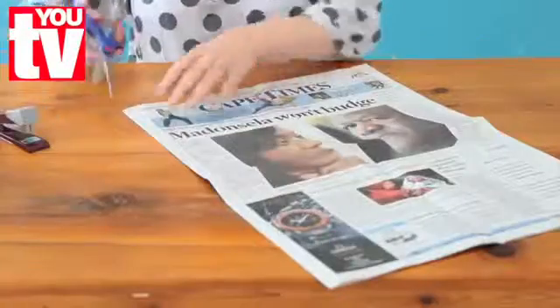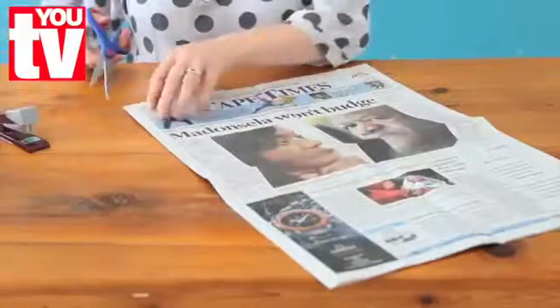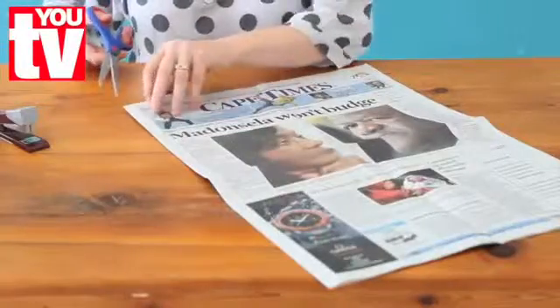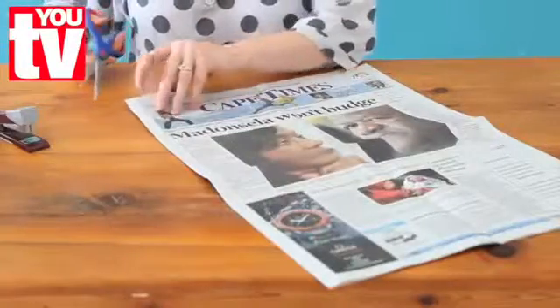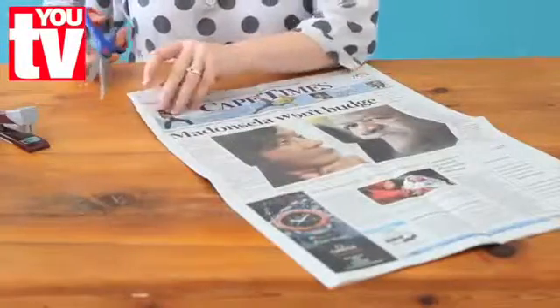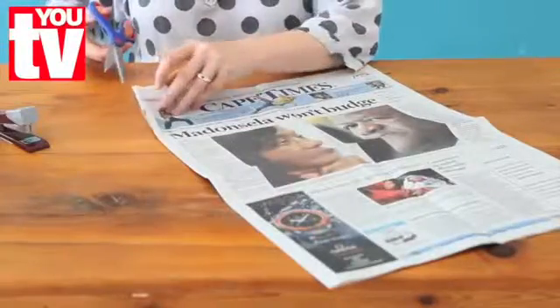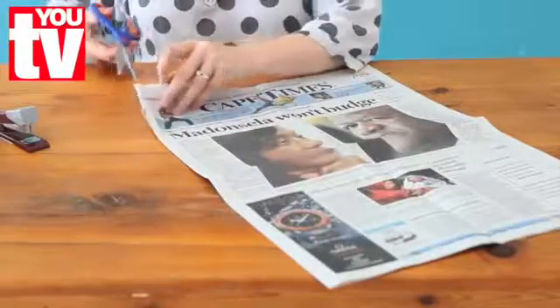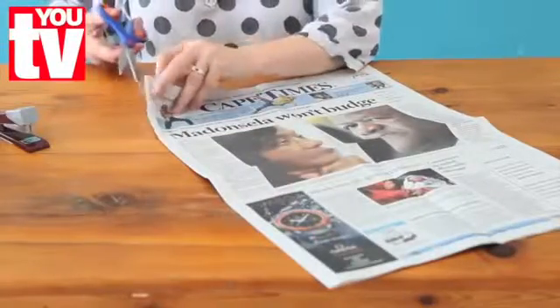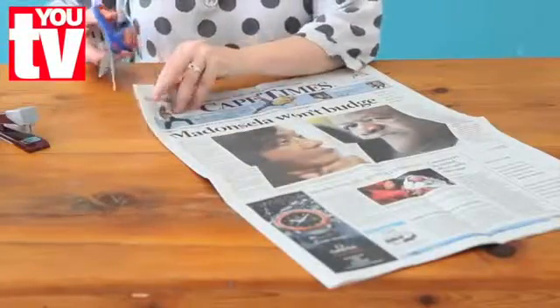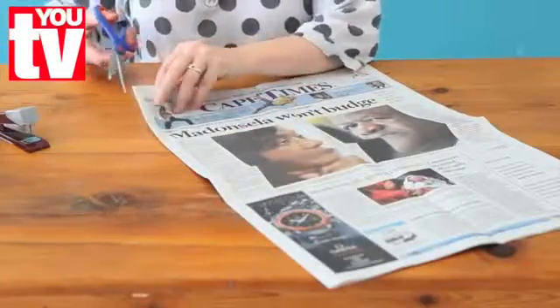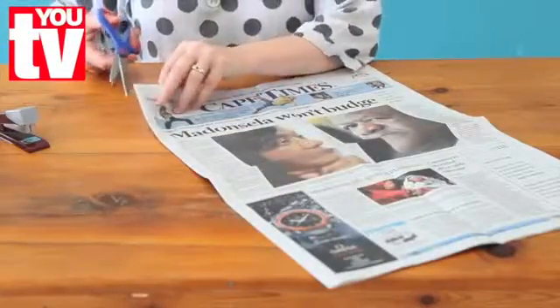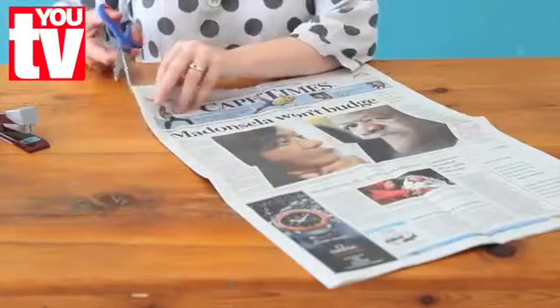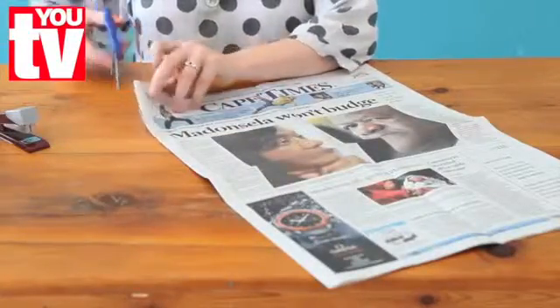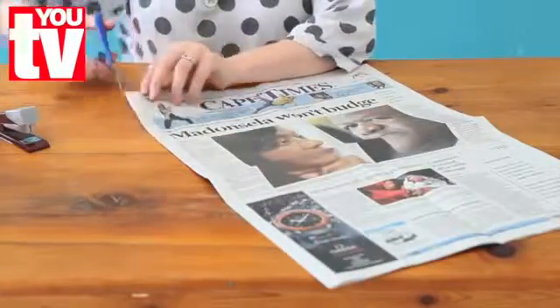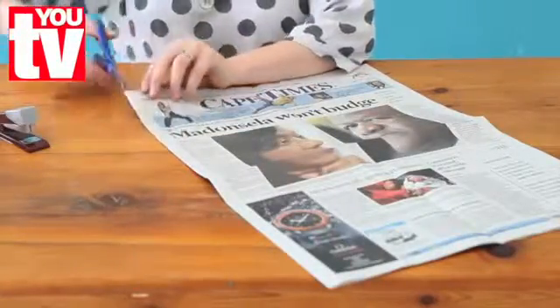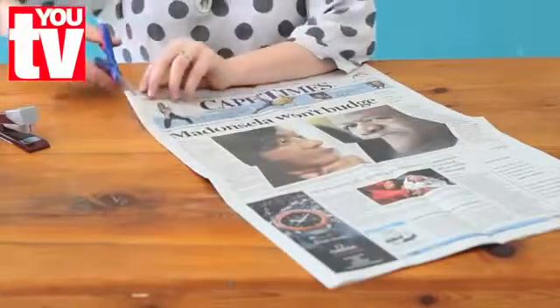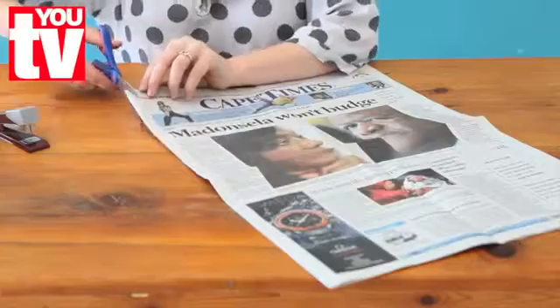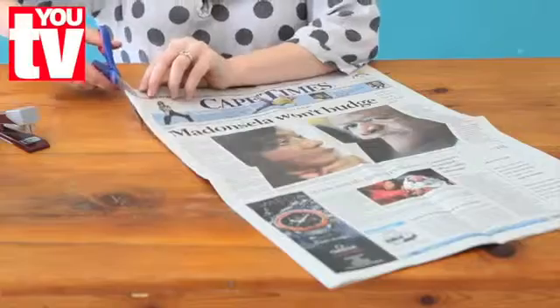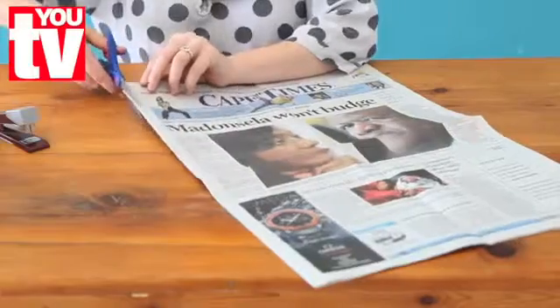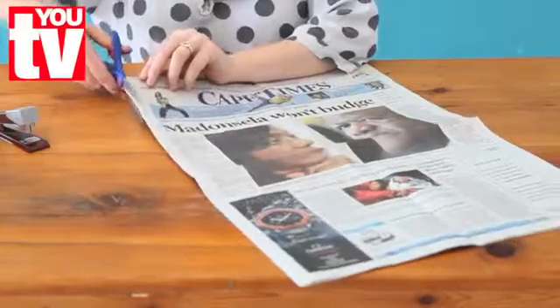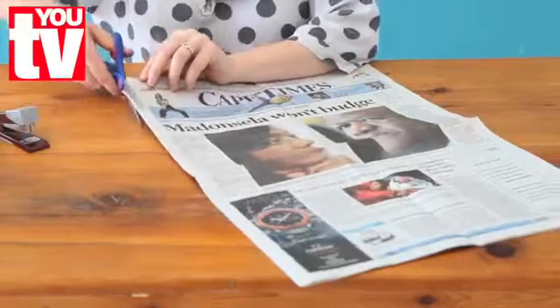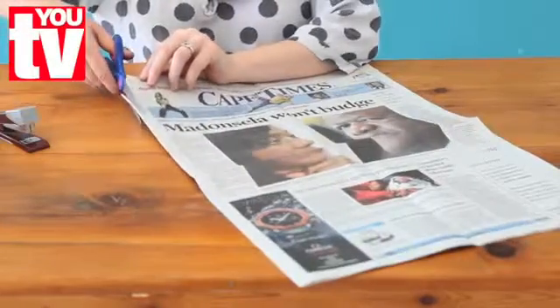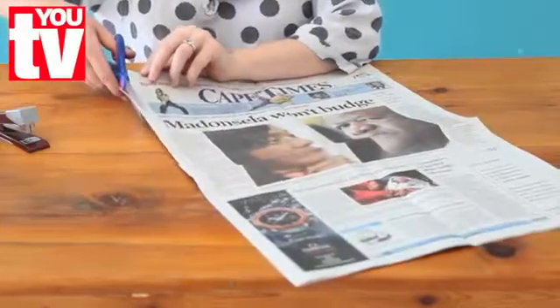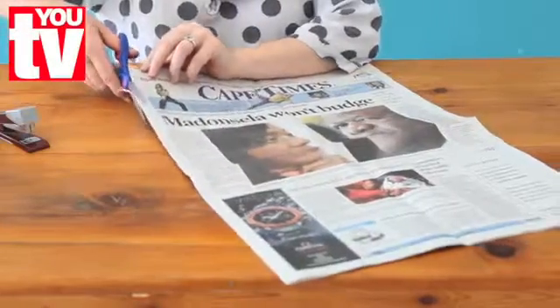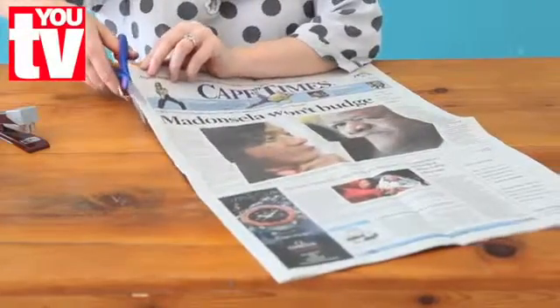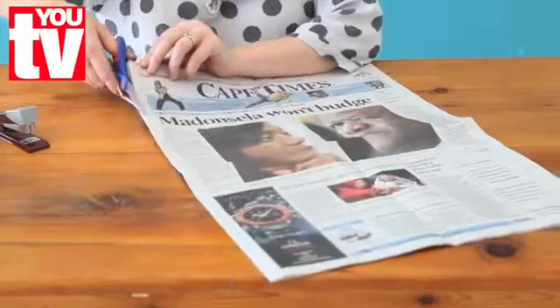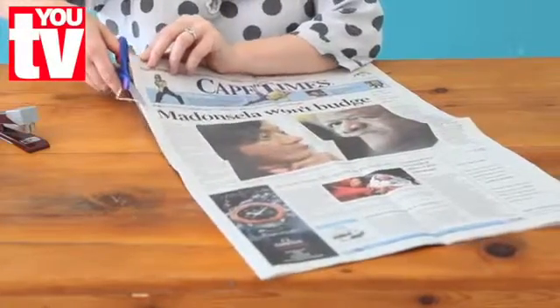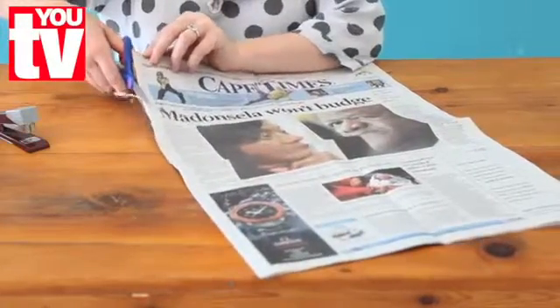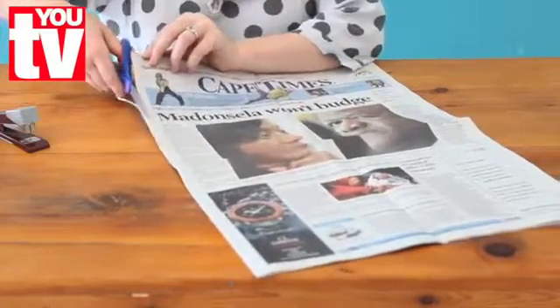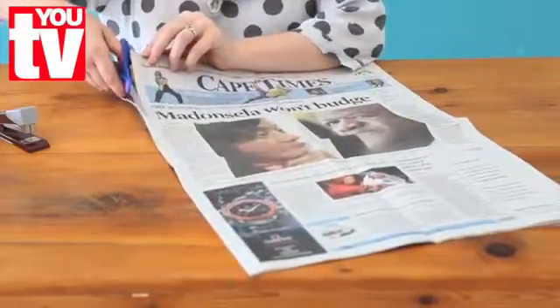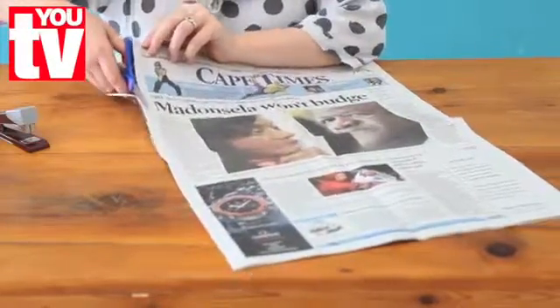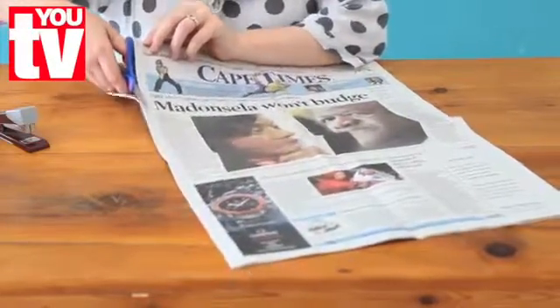First cut the newspaper on the folded edge and then we are going to cut it in half again.